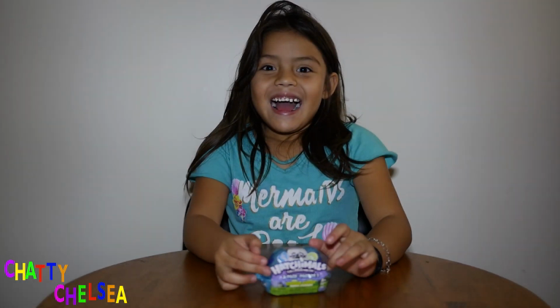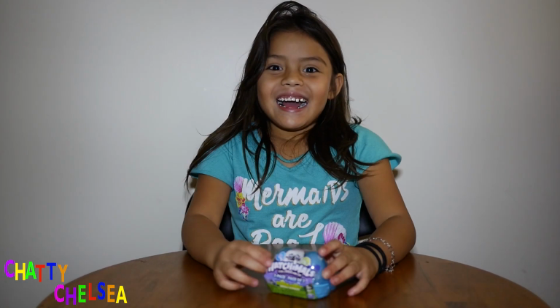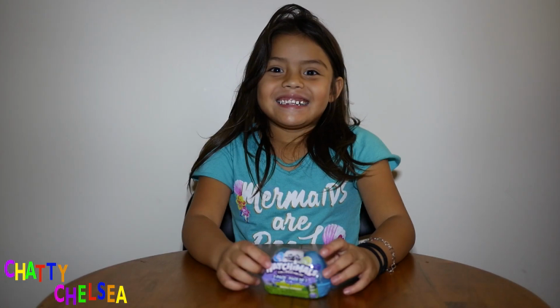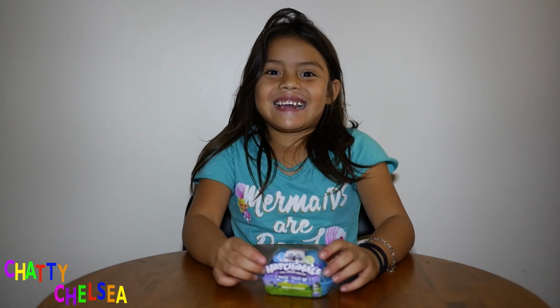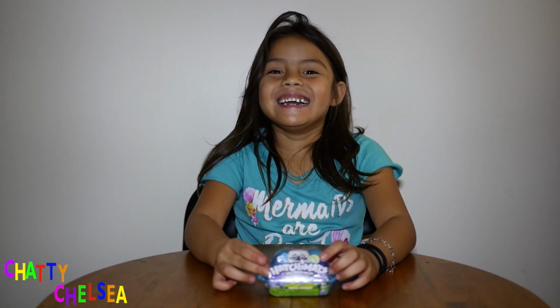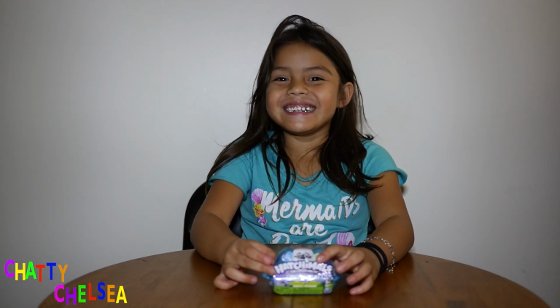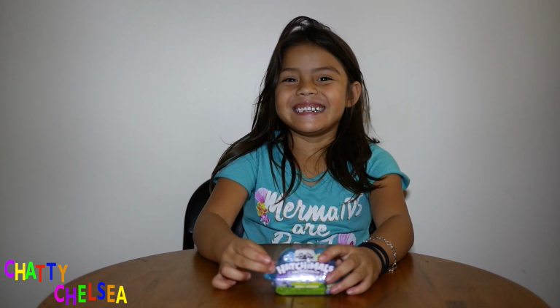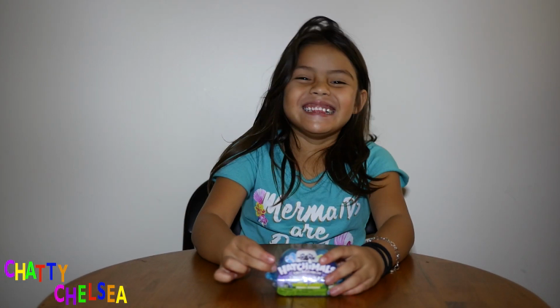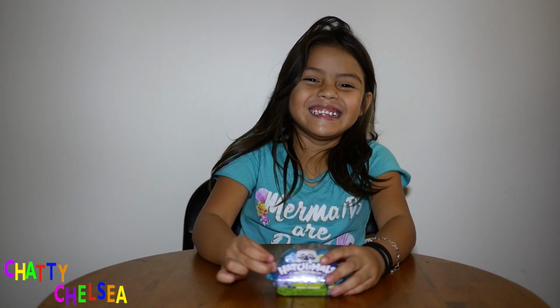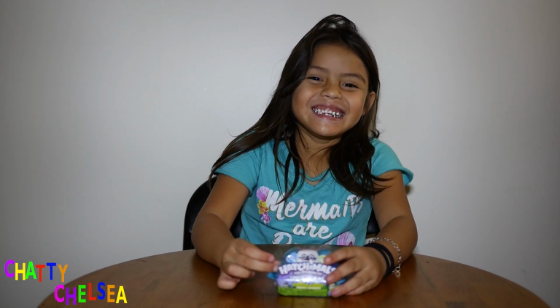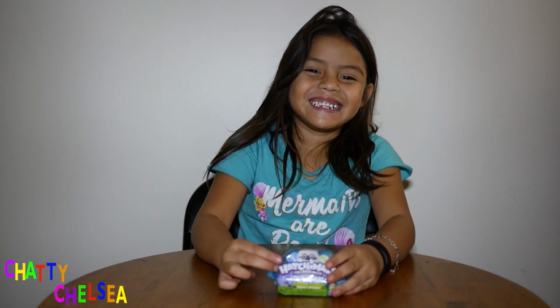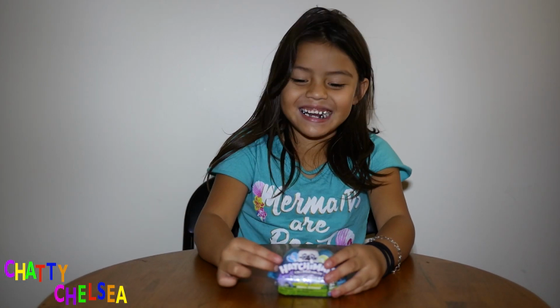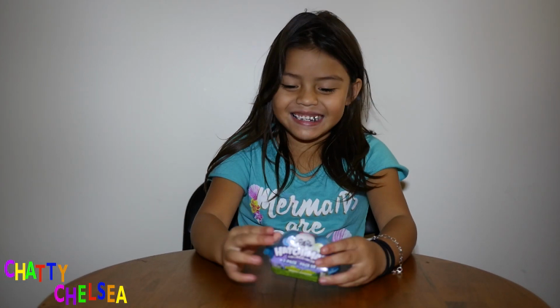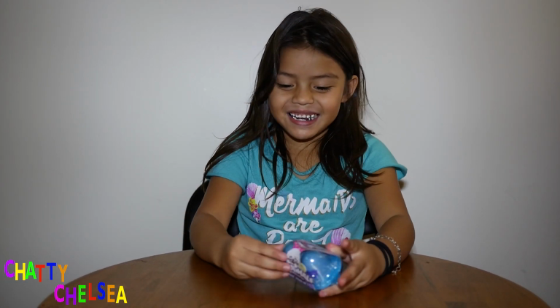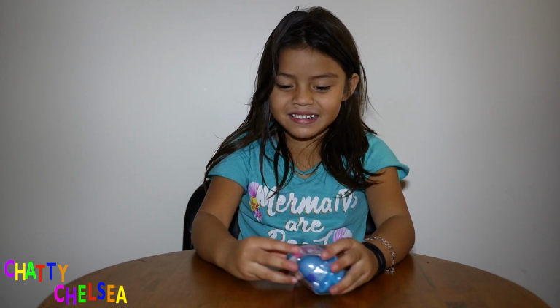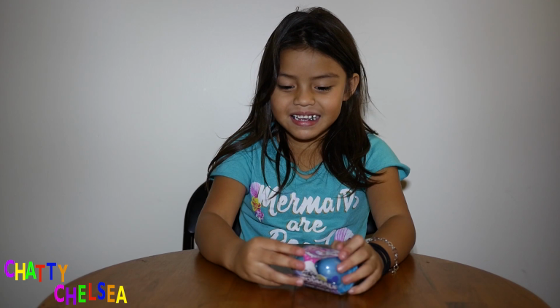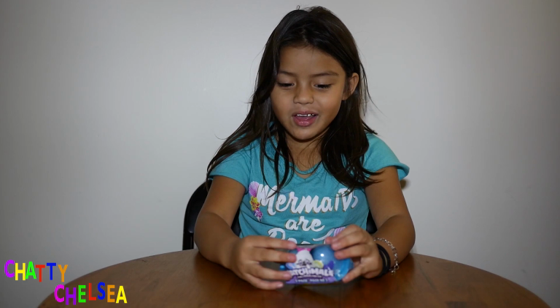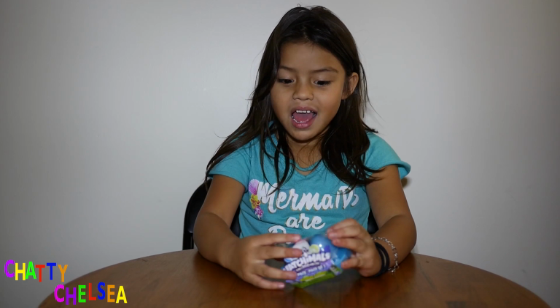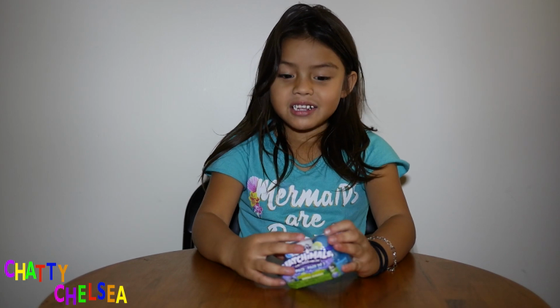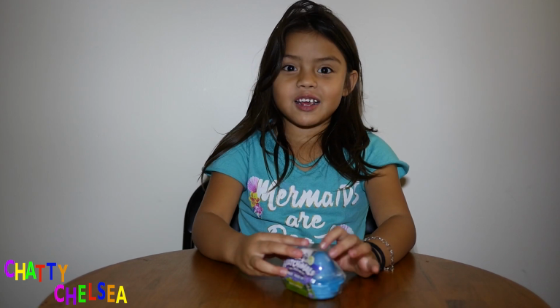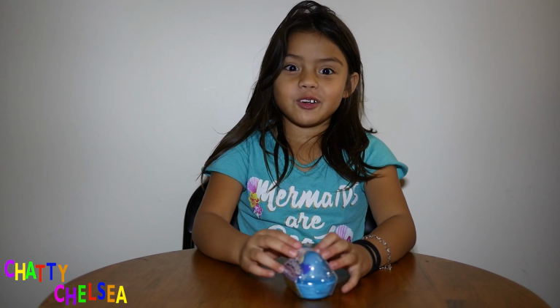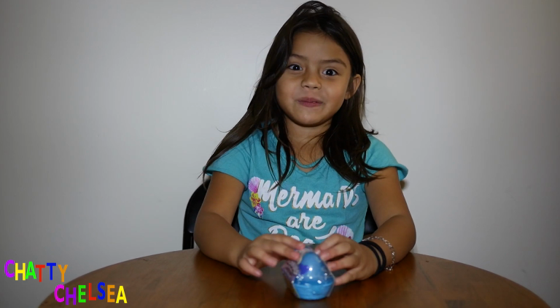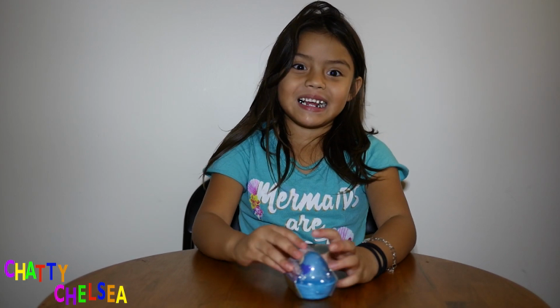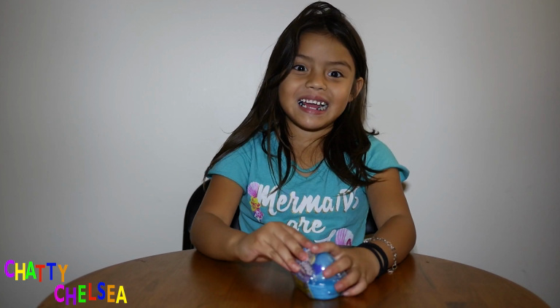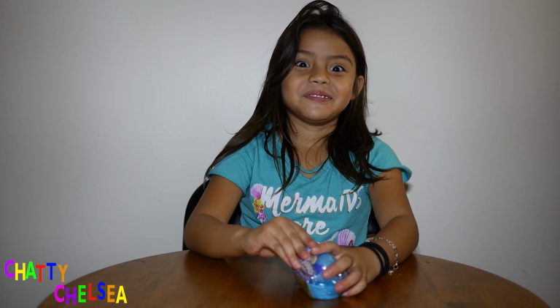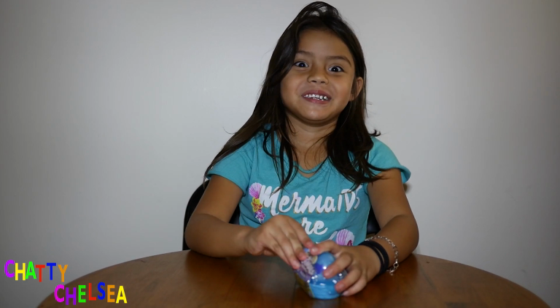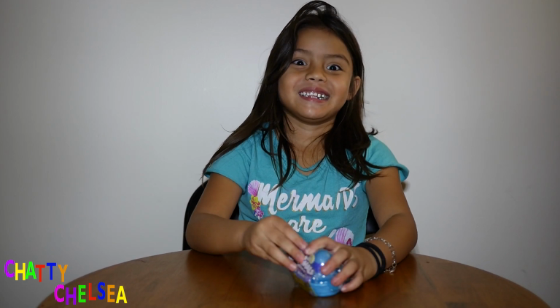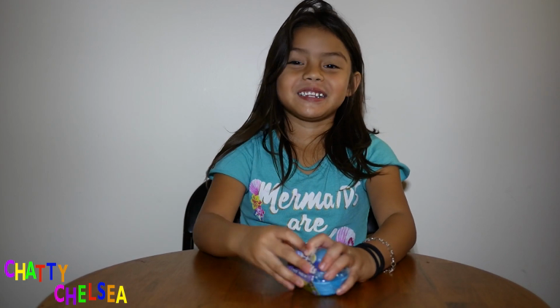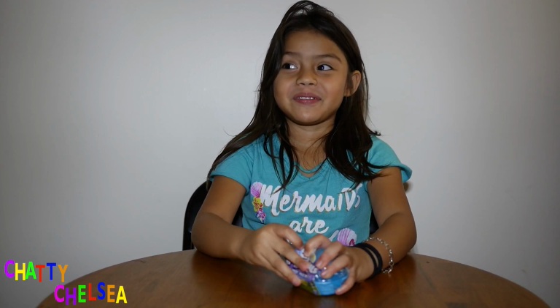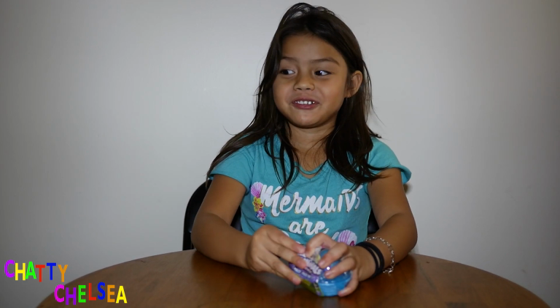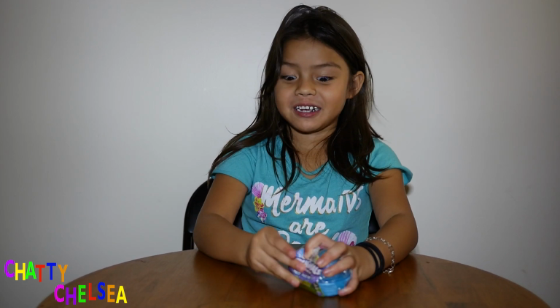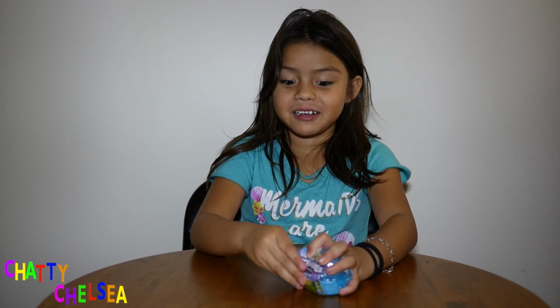Hi guys! It's Chatty Chelsea. Today we're going out in Hatchimals. This is my first time.